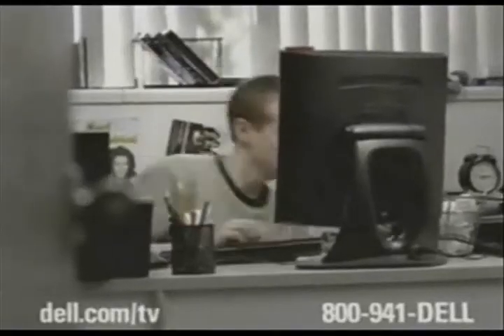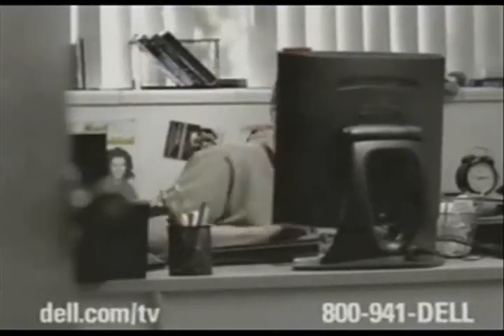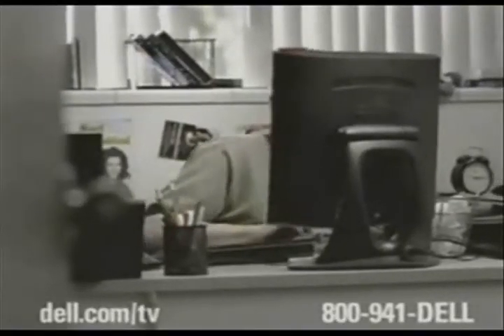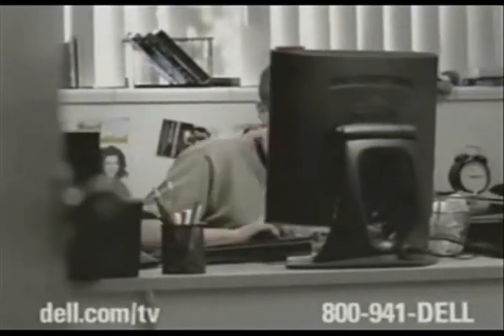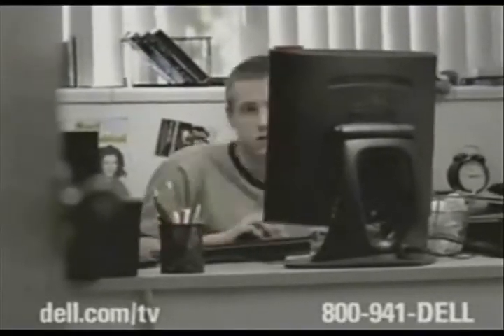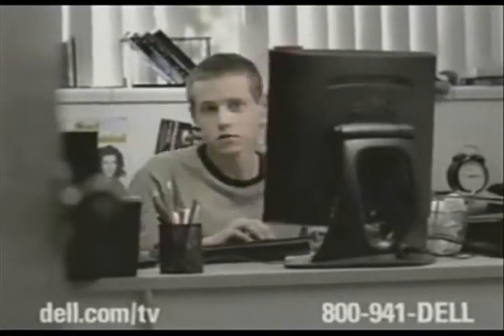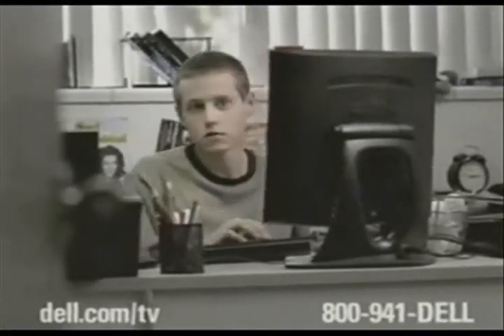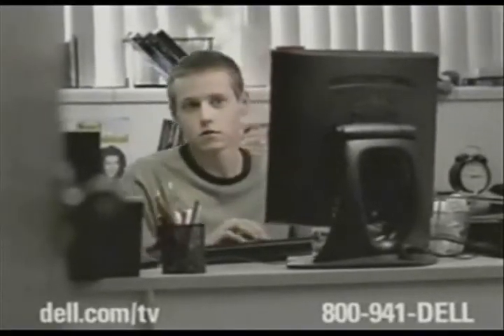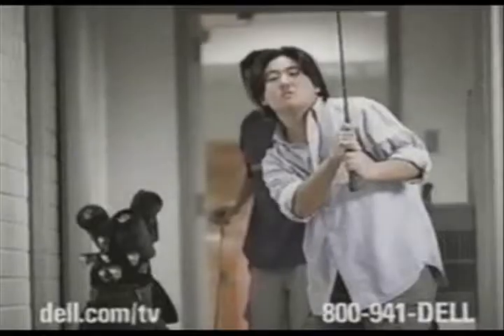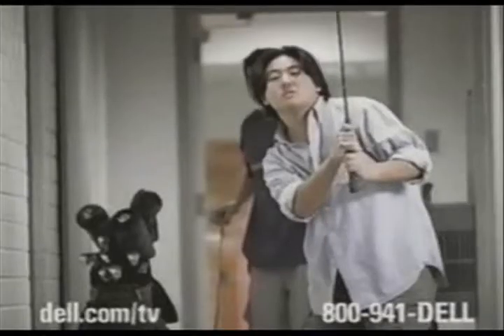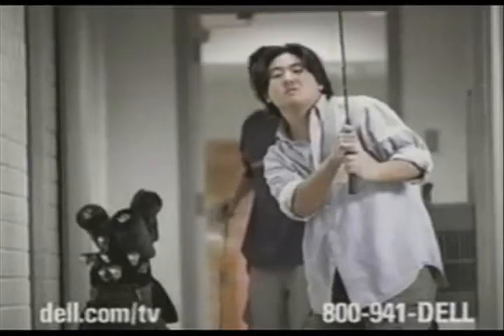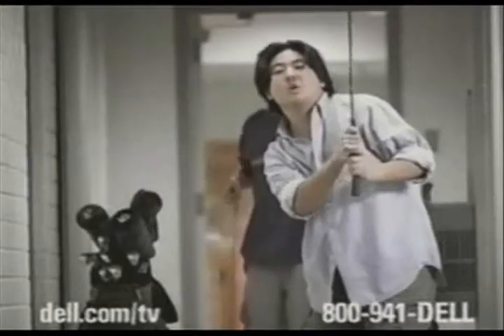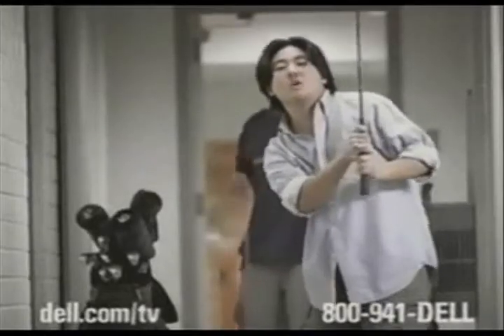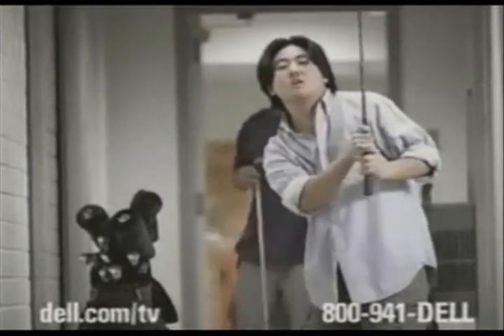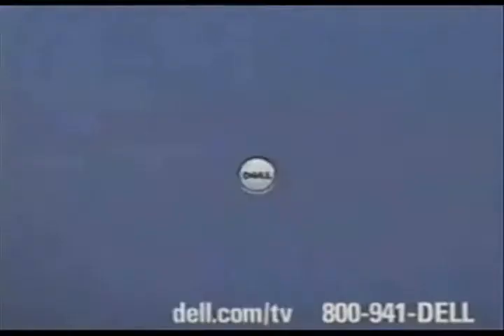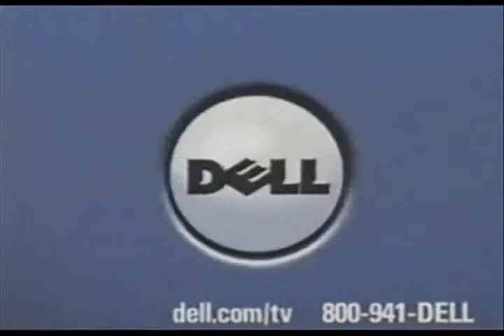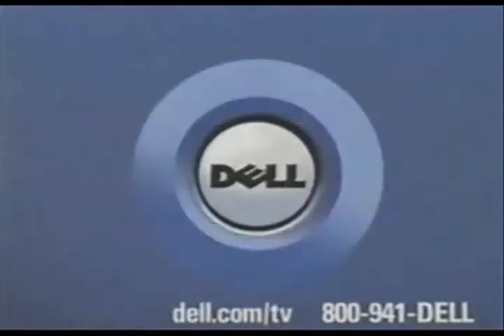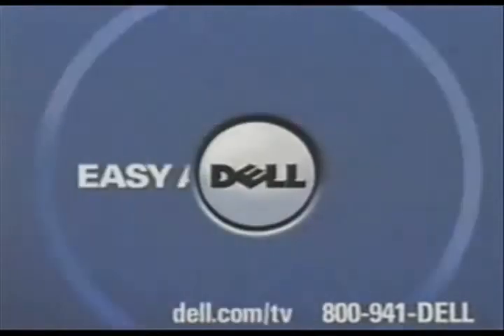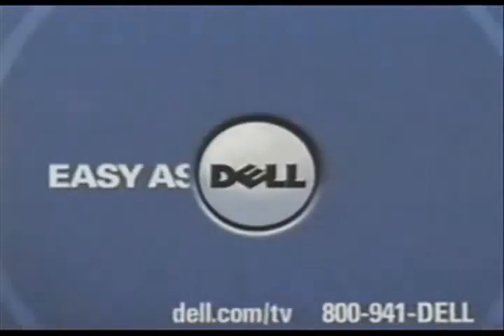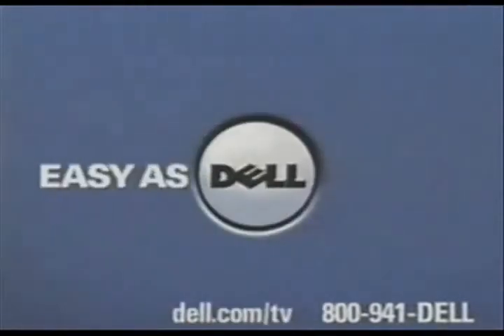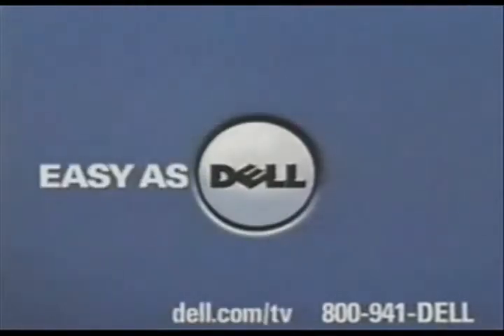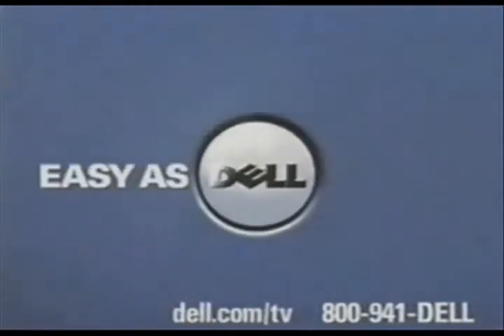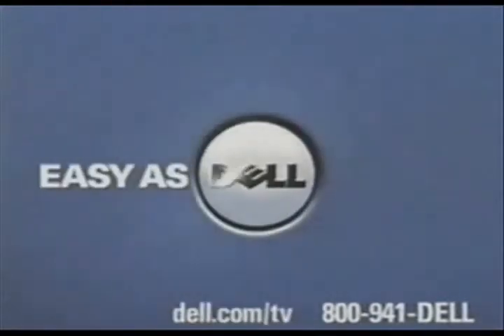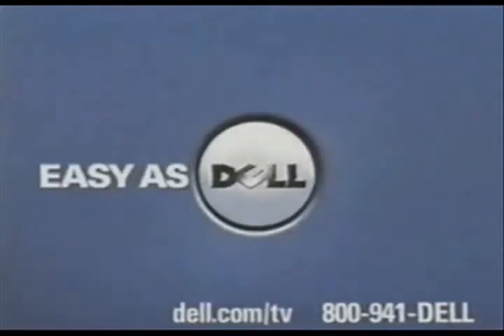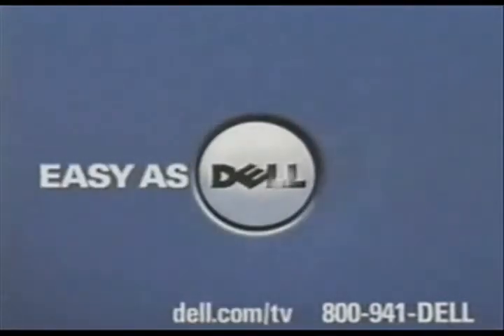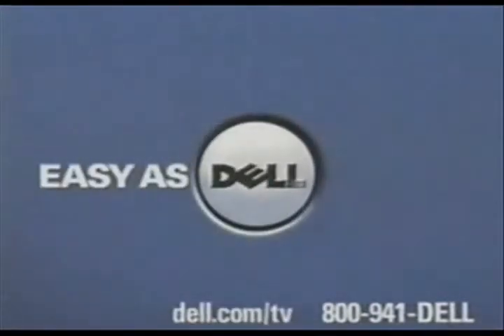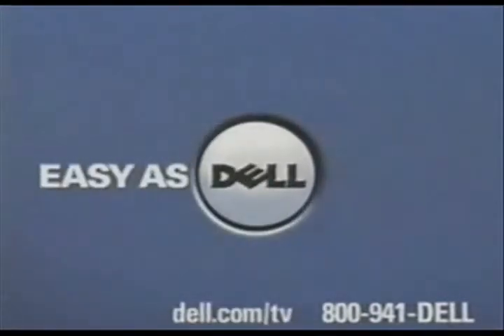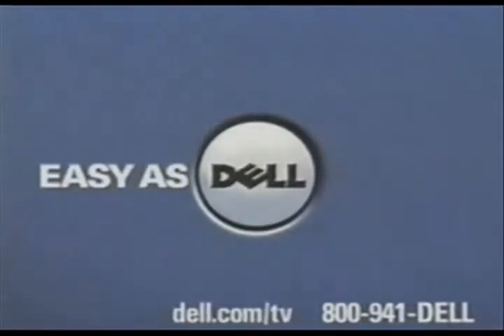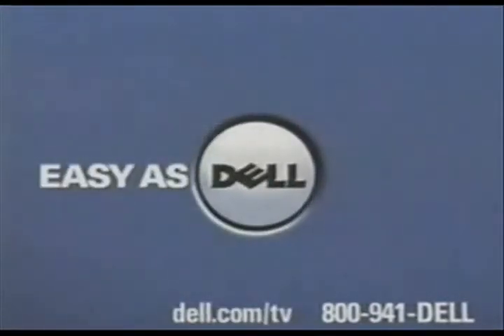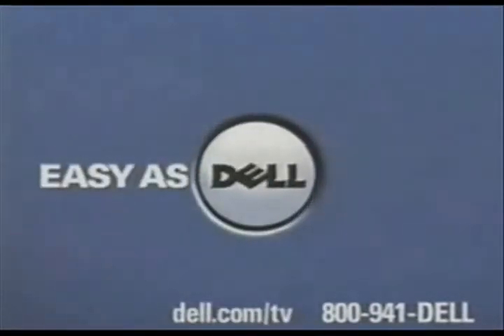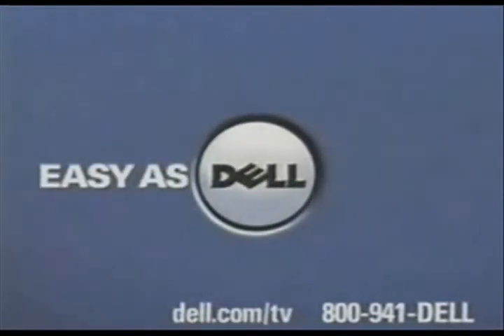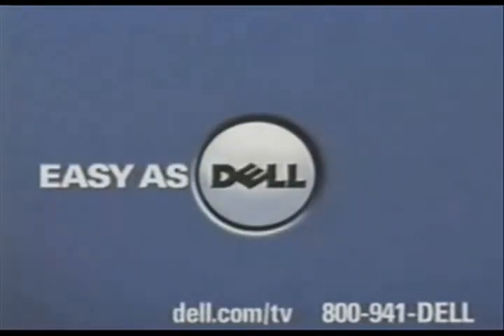Your personalized back-to-school PC. Easy as Dell. Dell PCs using Intel Pentium 4 processors.